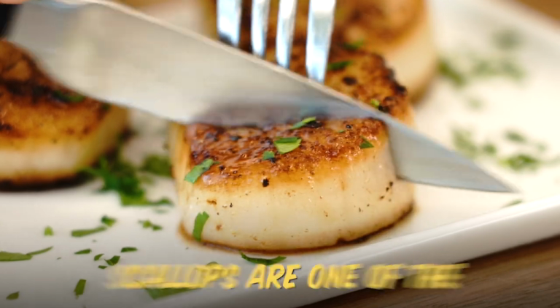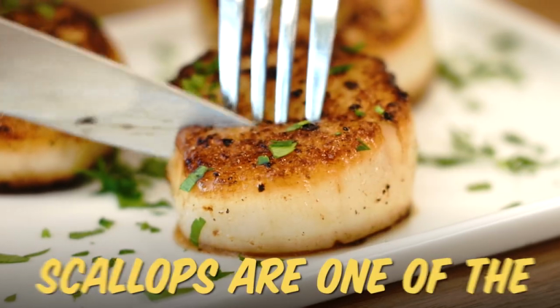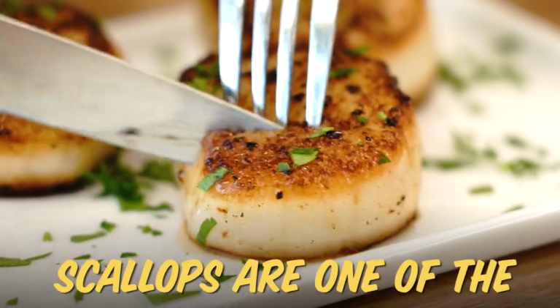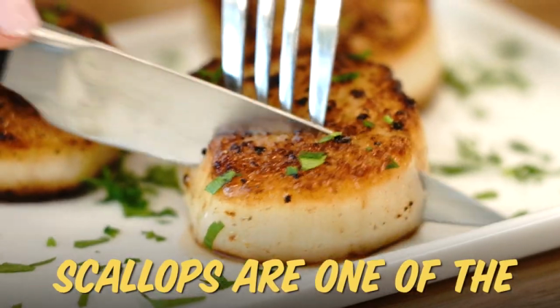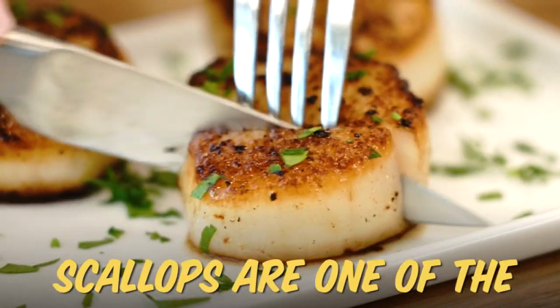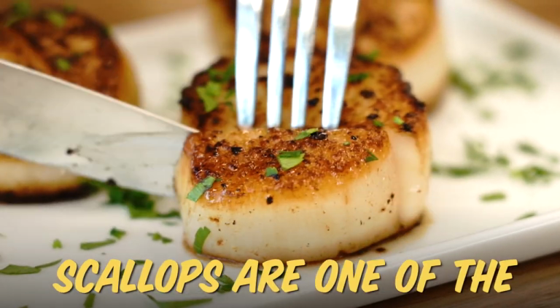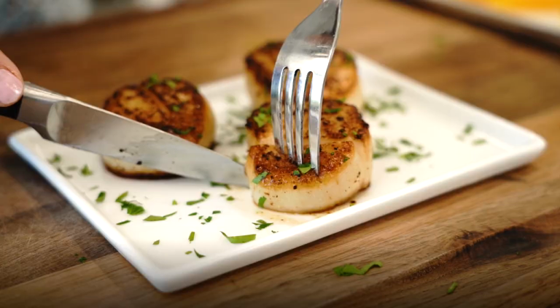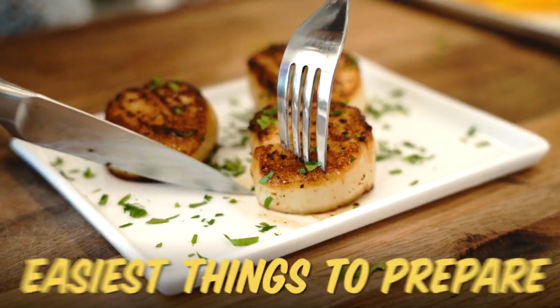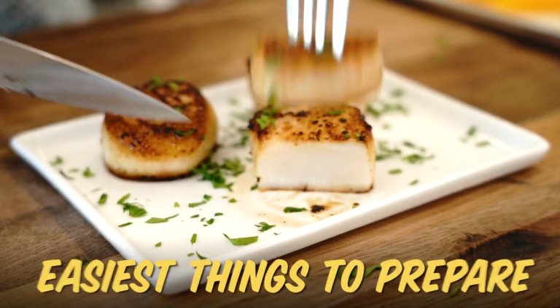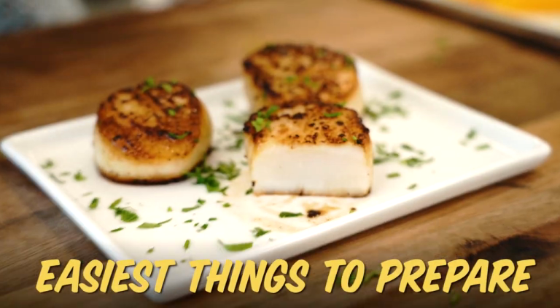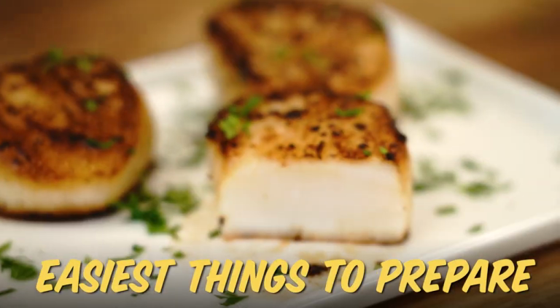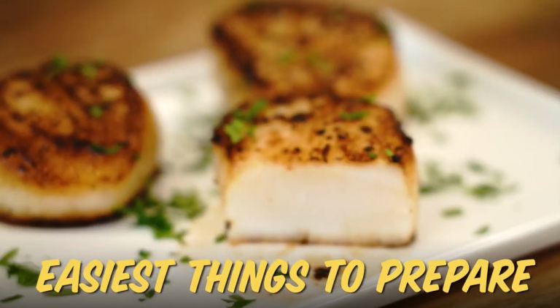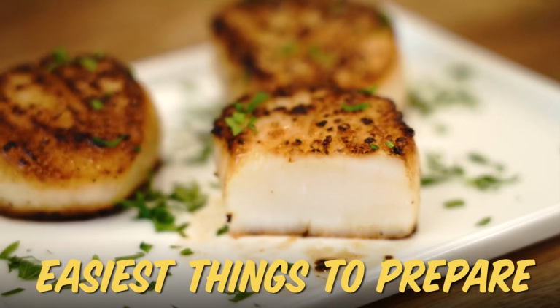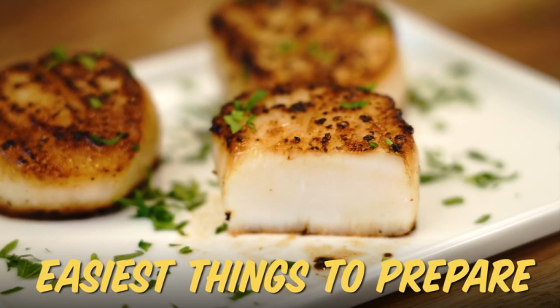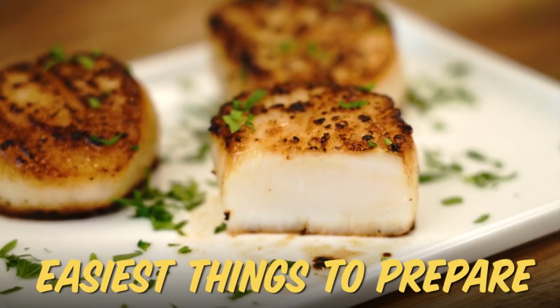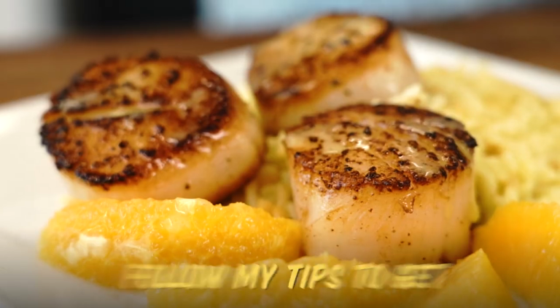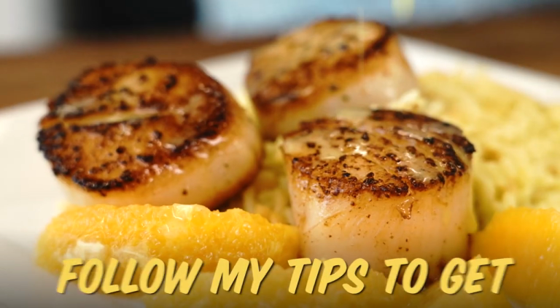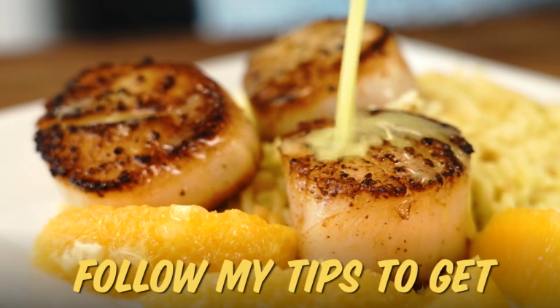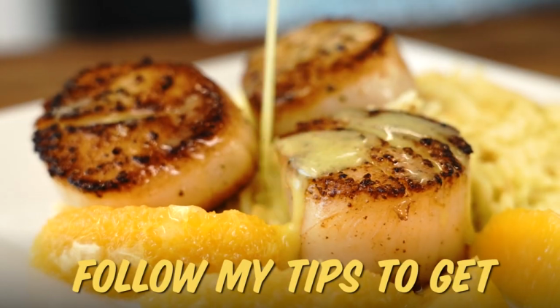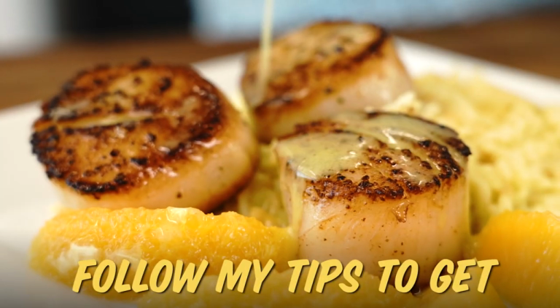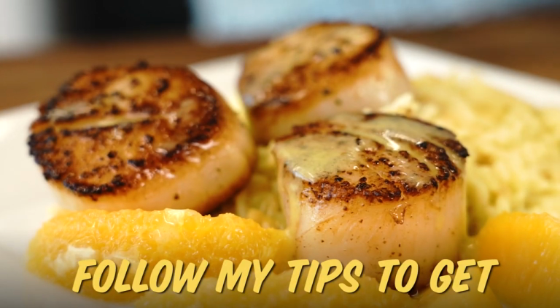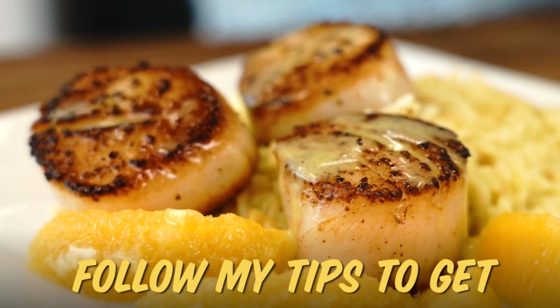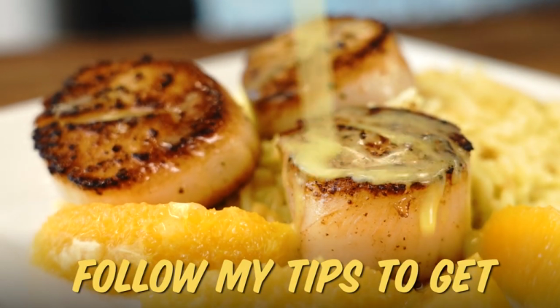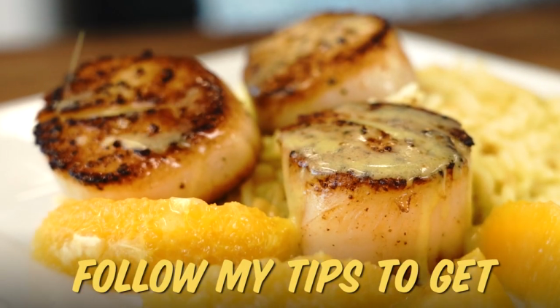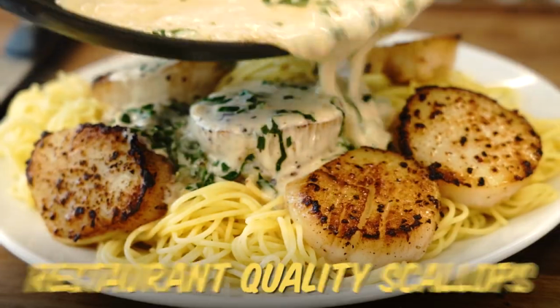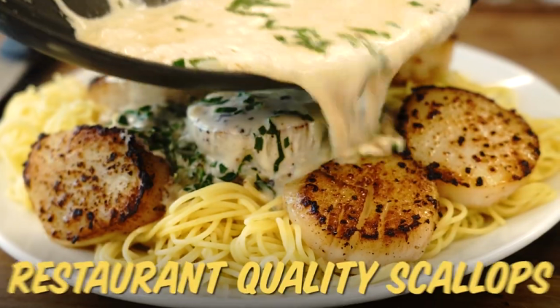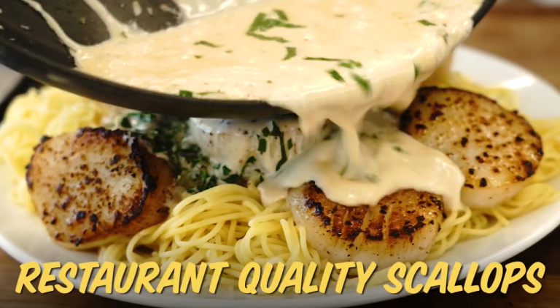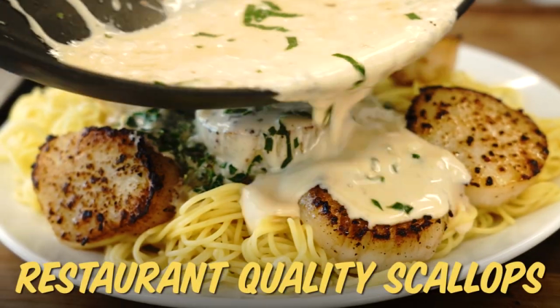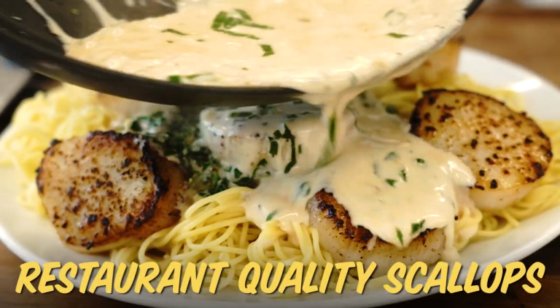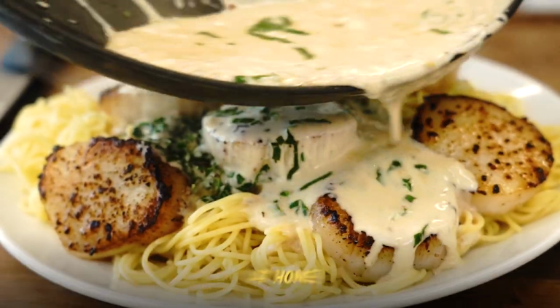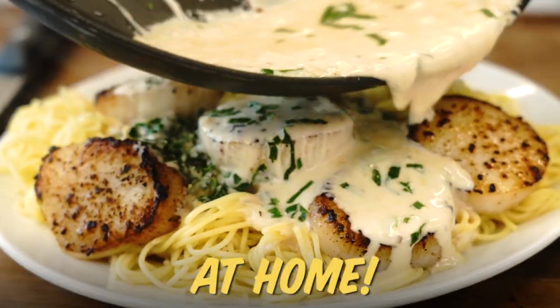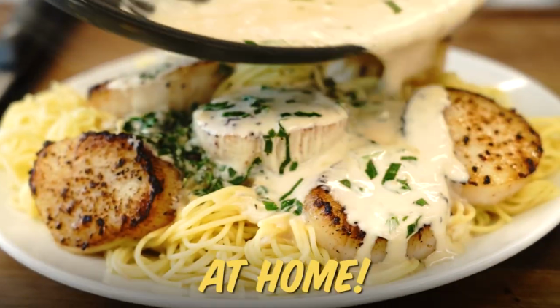Scallops are one of the easiest things to prepare. Follow my tips to get restaurant quality scallops at home.